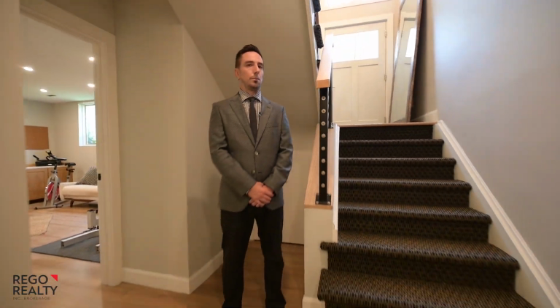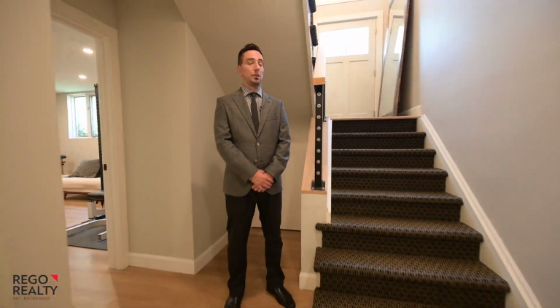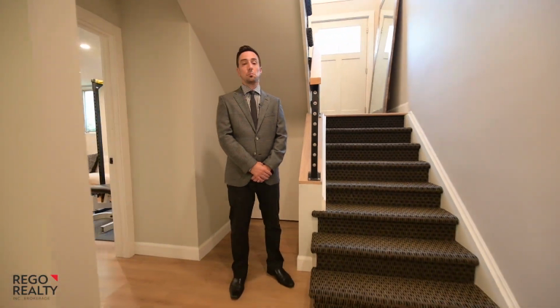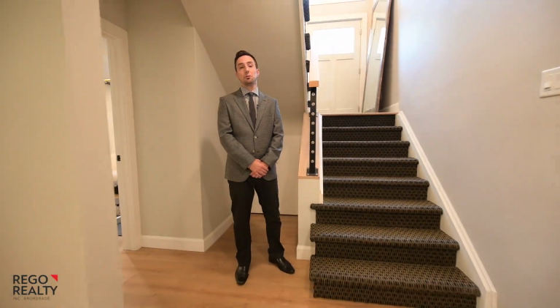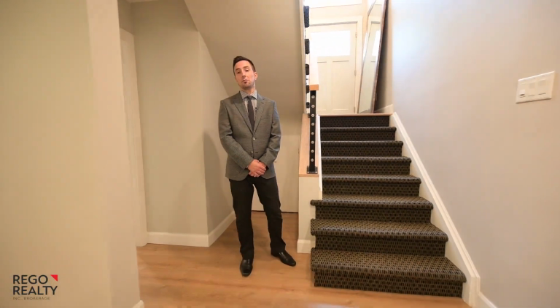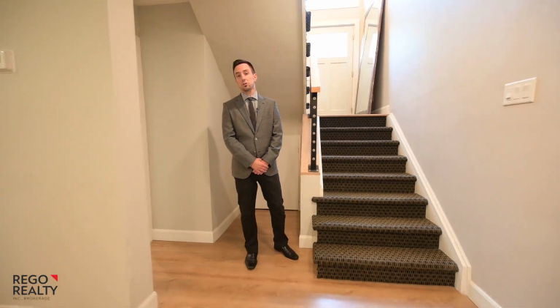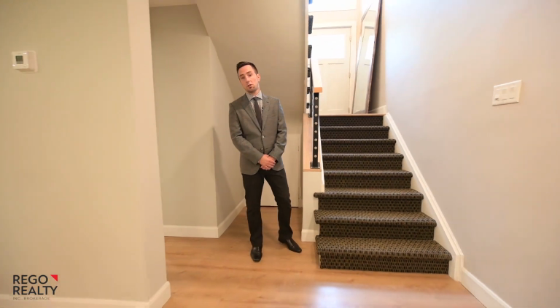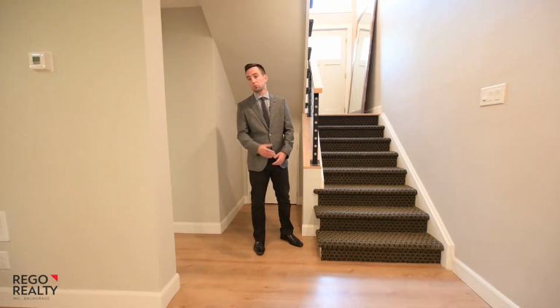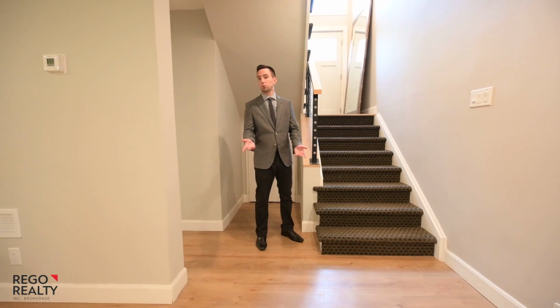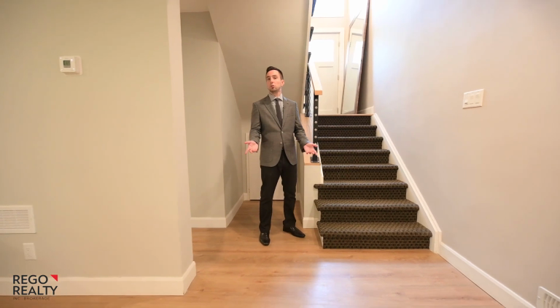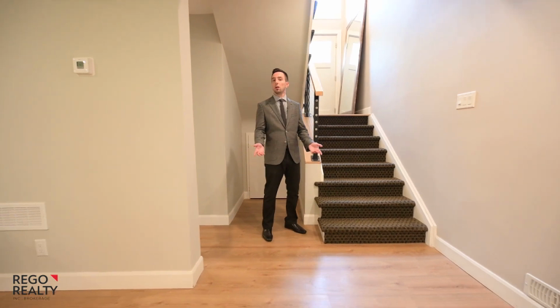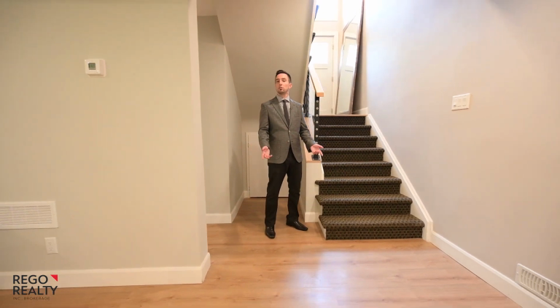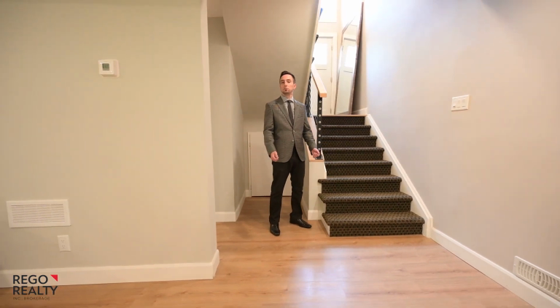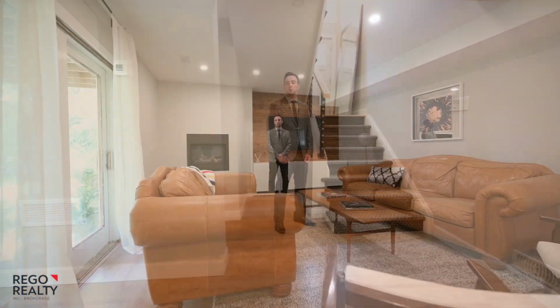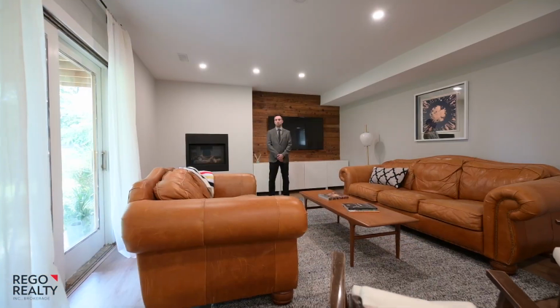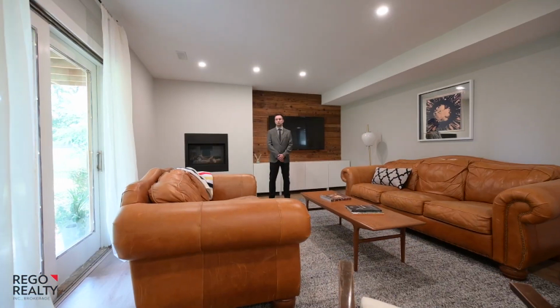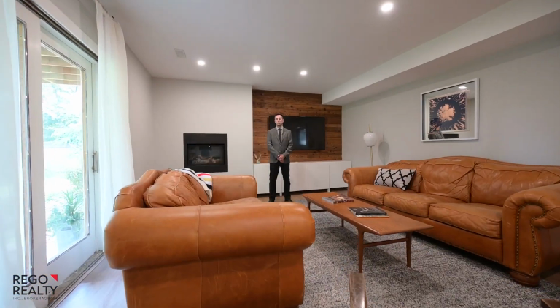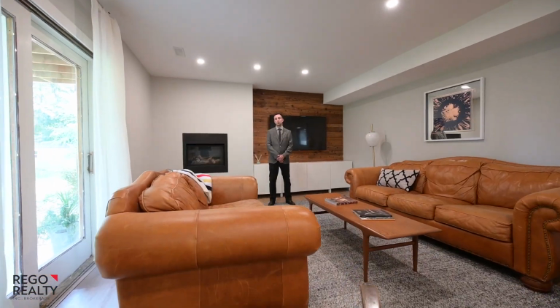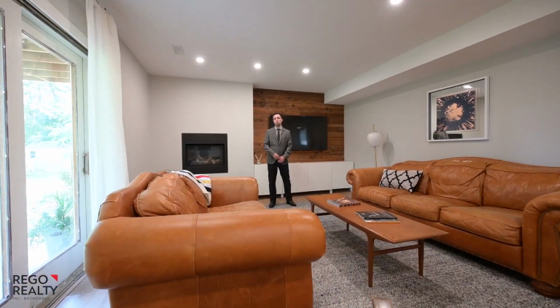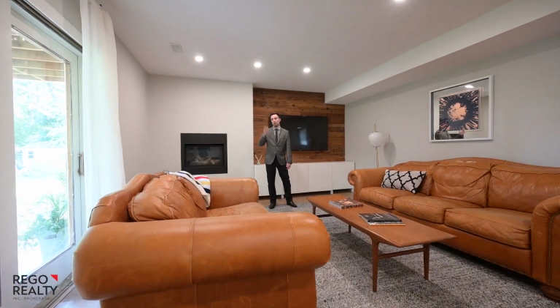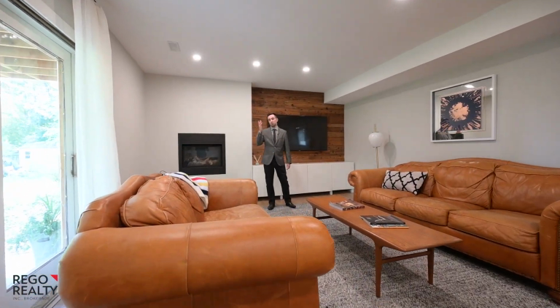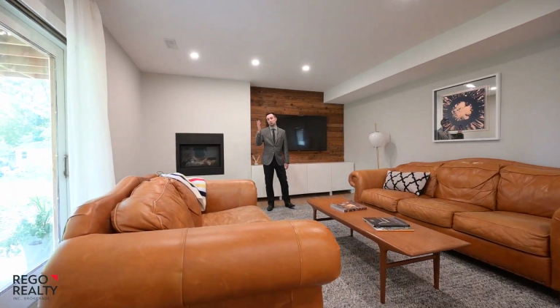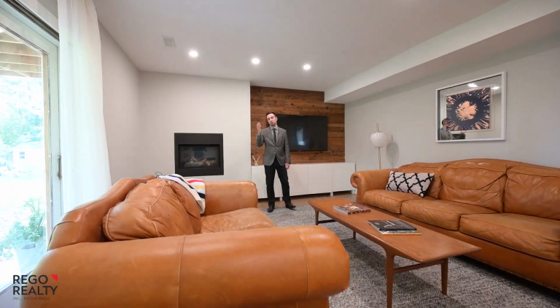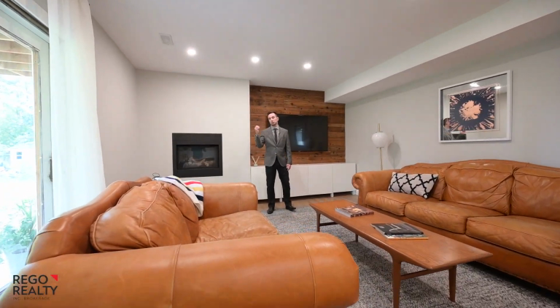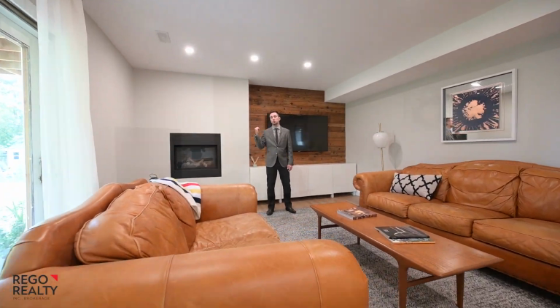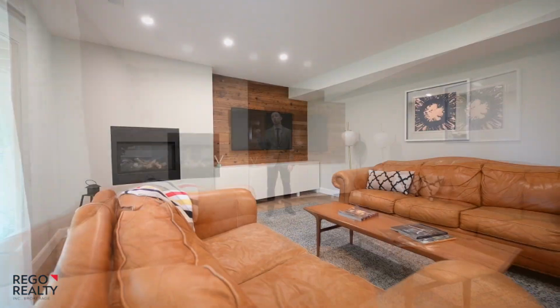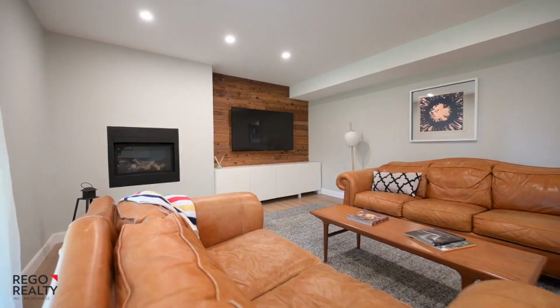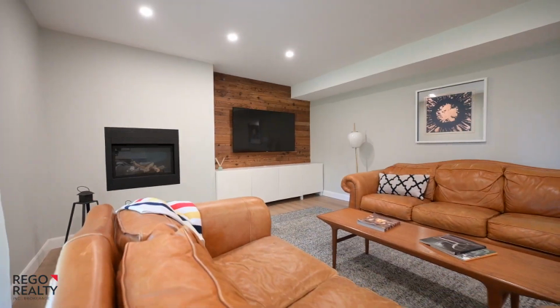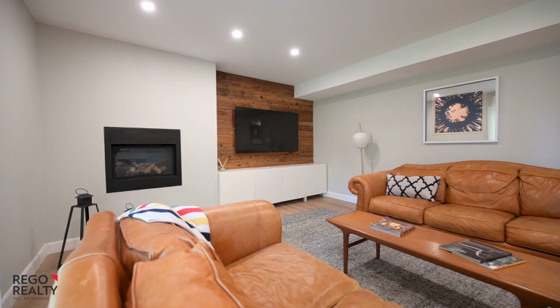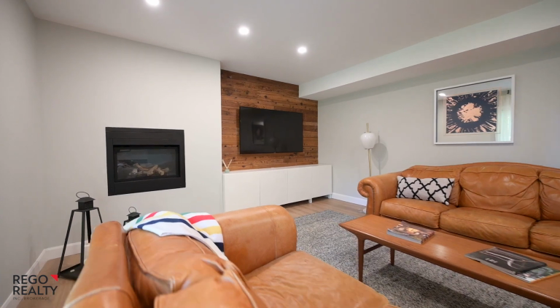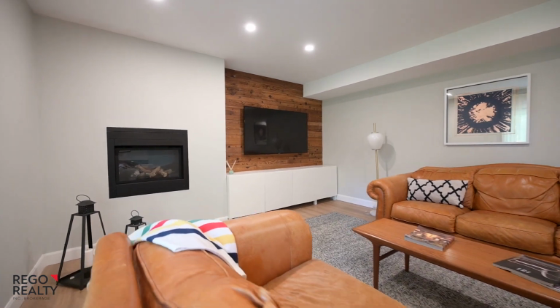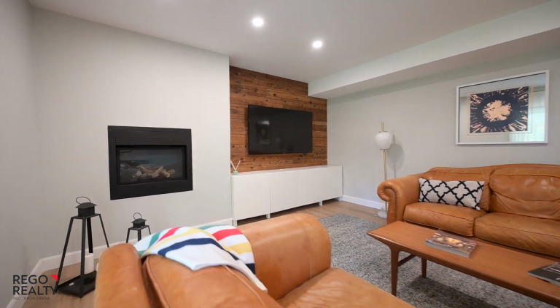This complete renovation also includes the lower level. Down here we have 8-foot ceilings, a feature wall, and a grade level walkout.